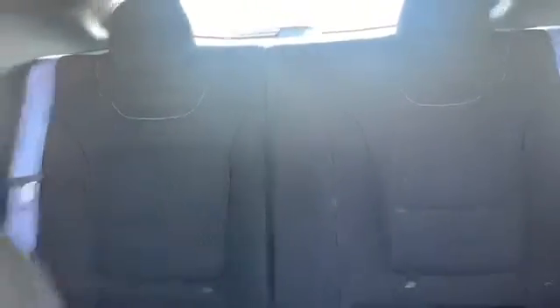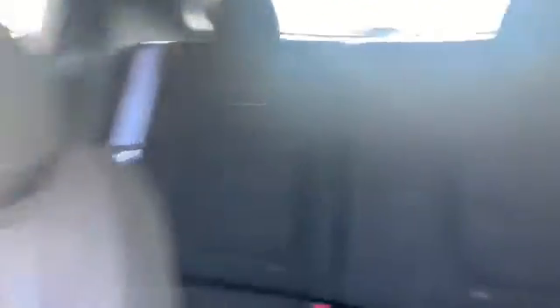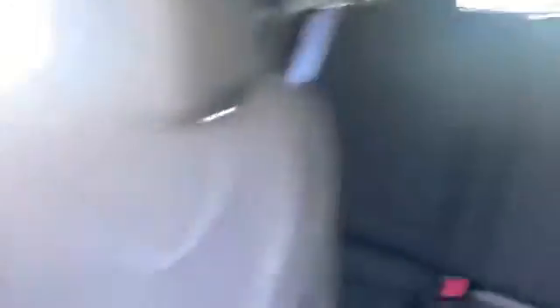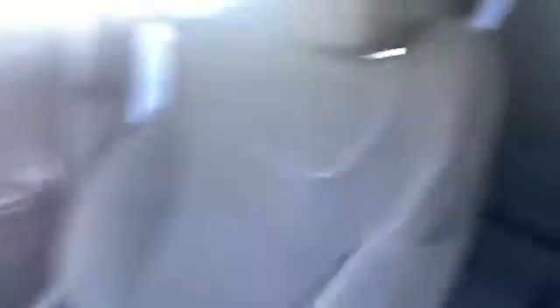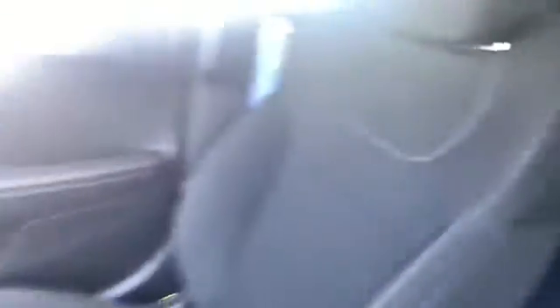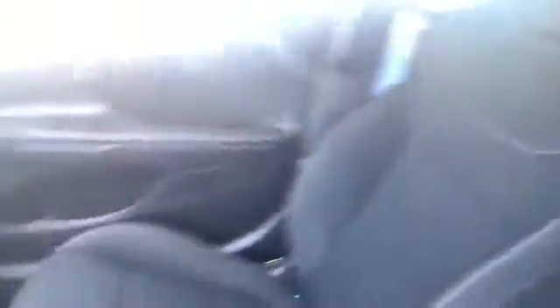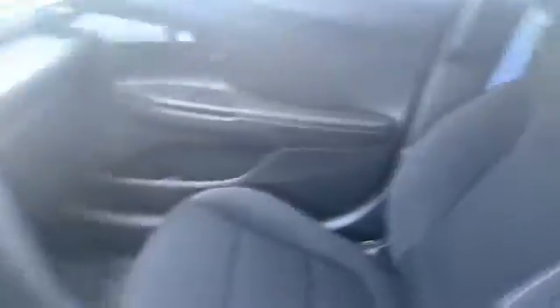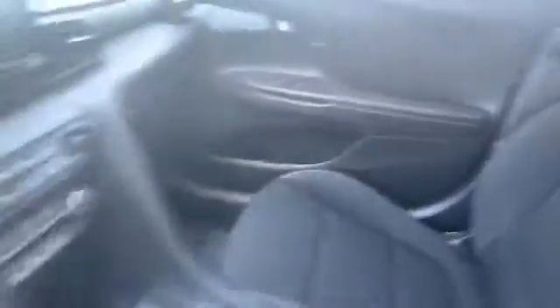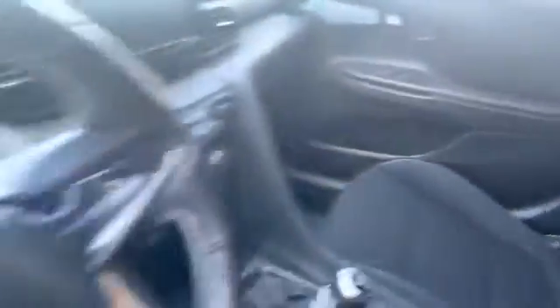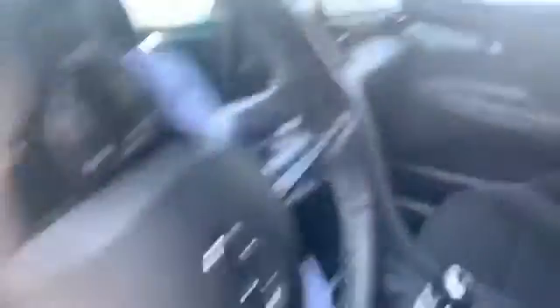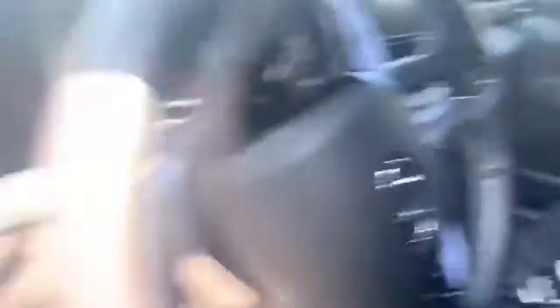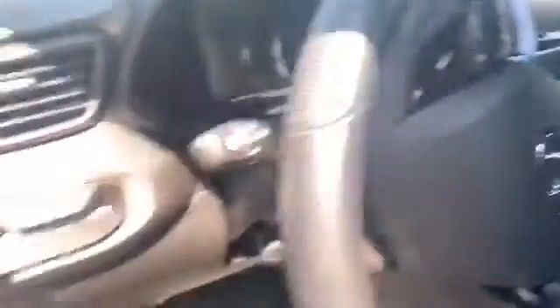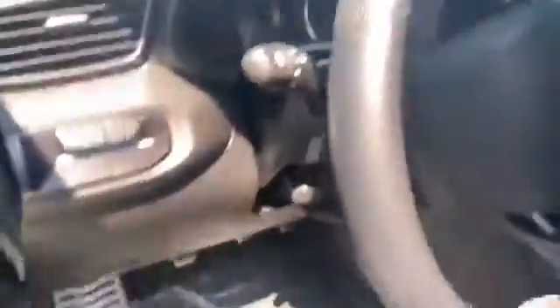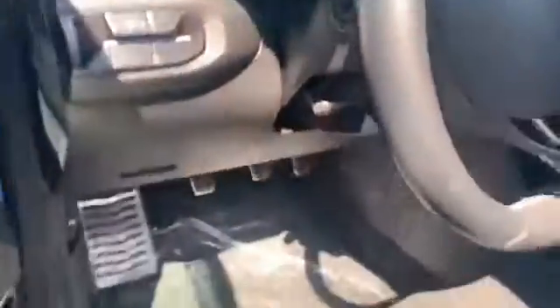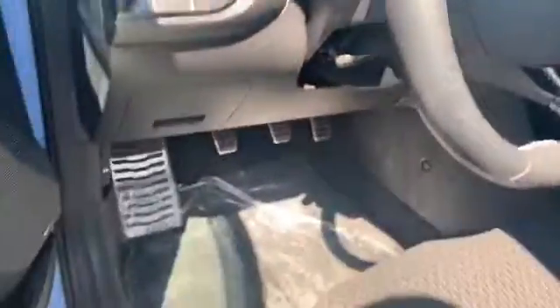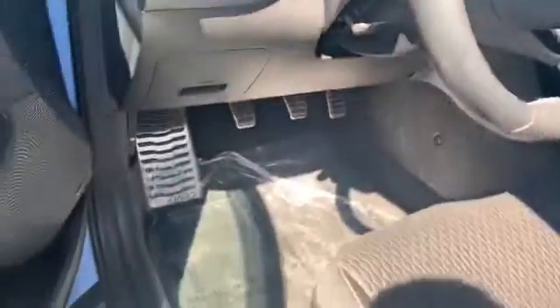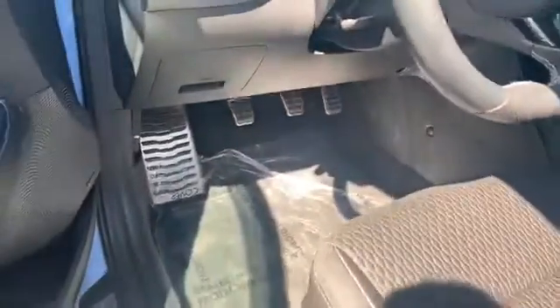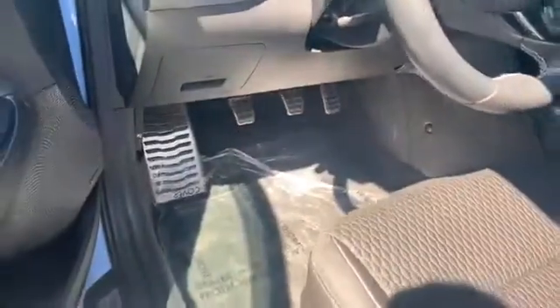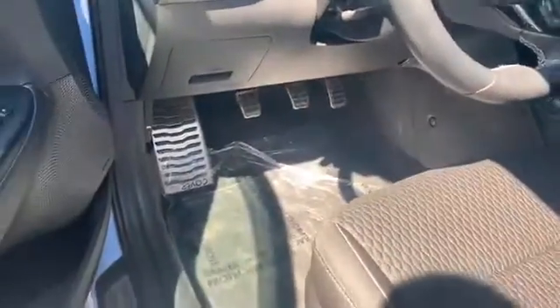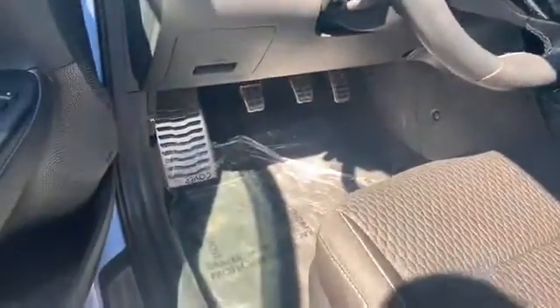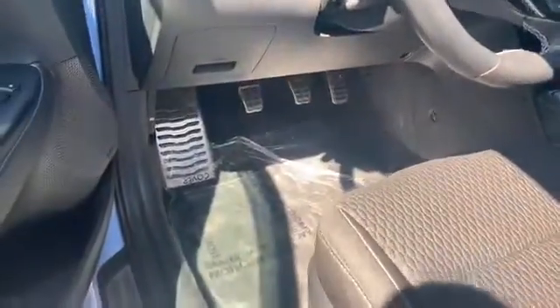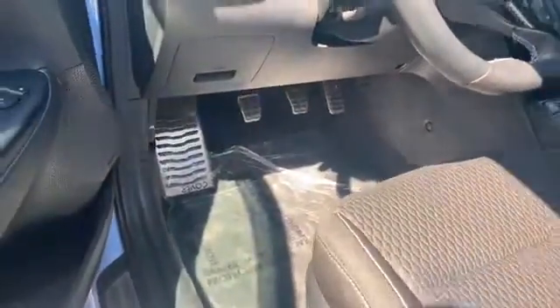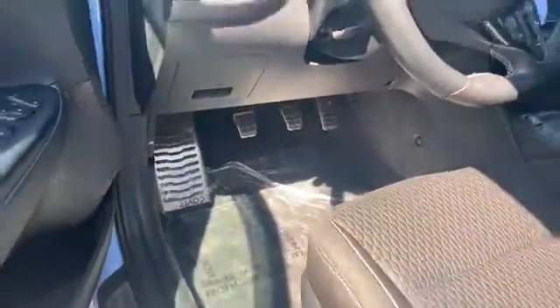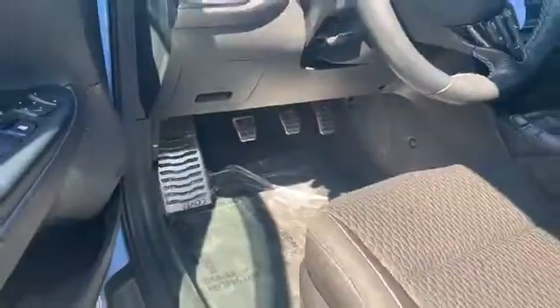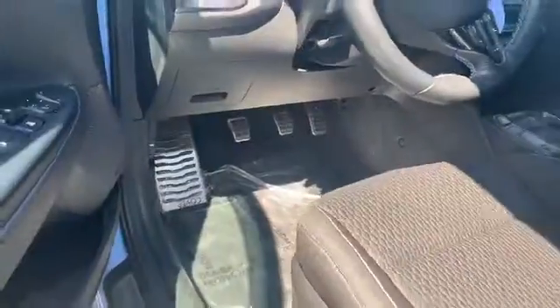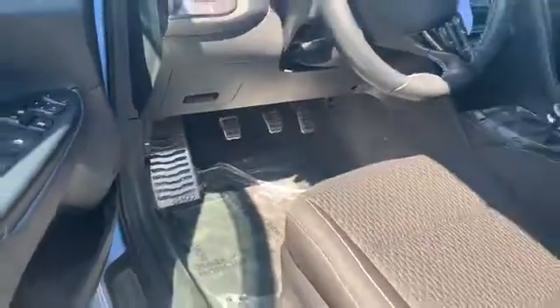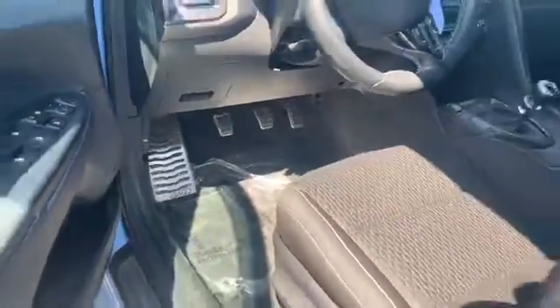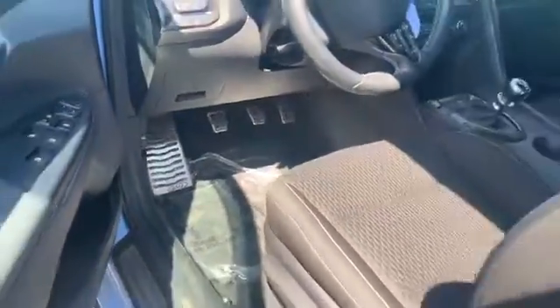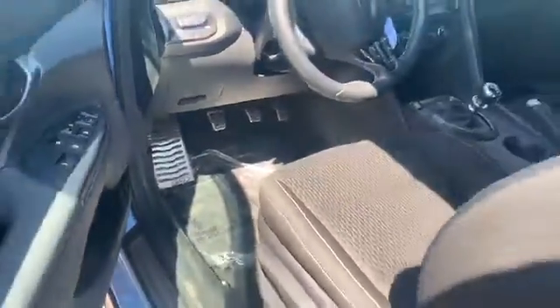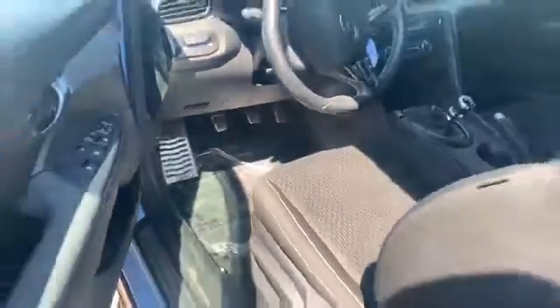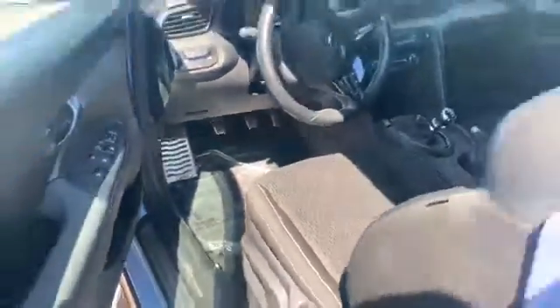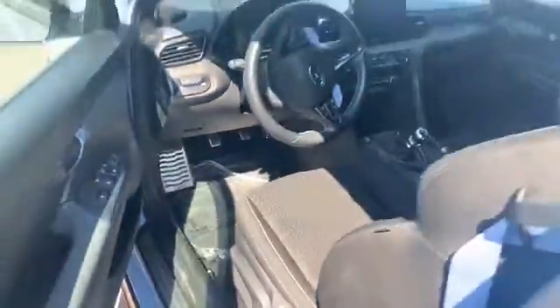Decent size backseat for legroom. Of course, real cars always have three pedals.